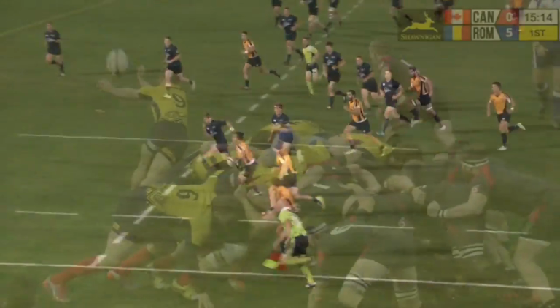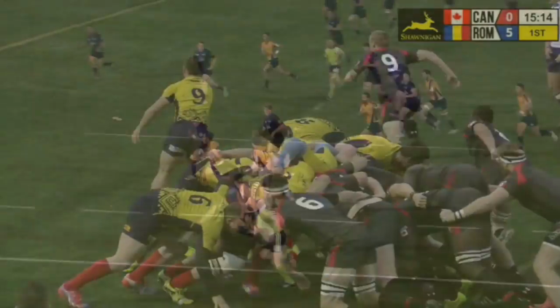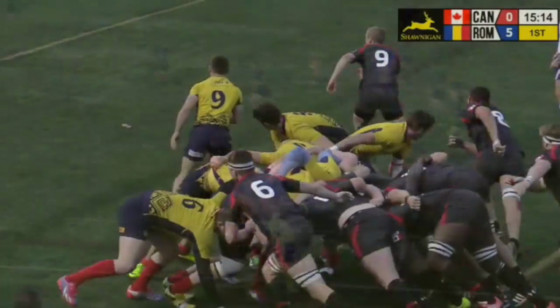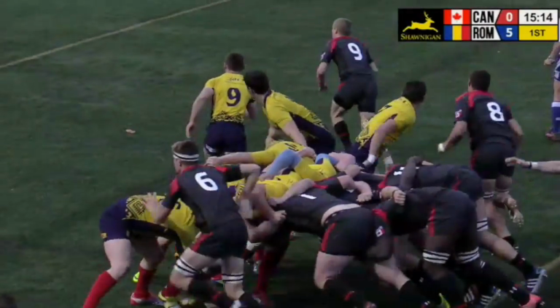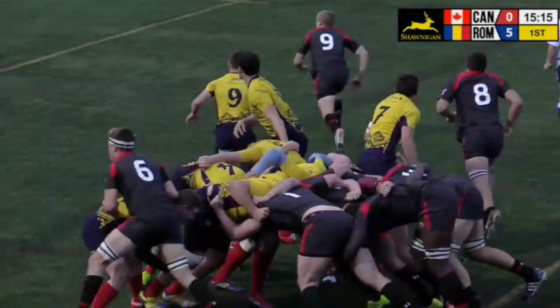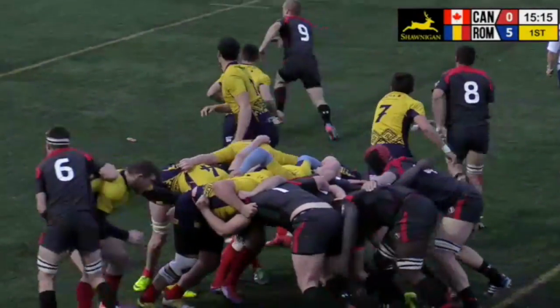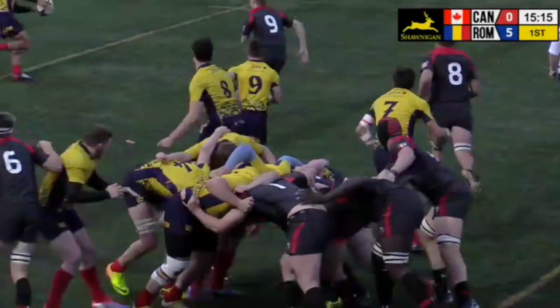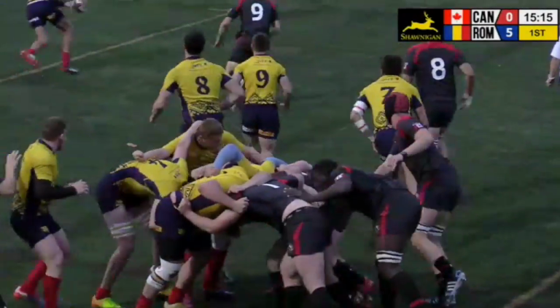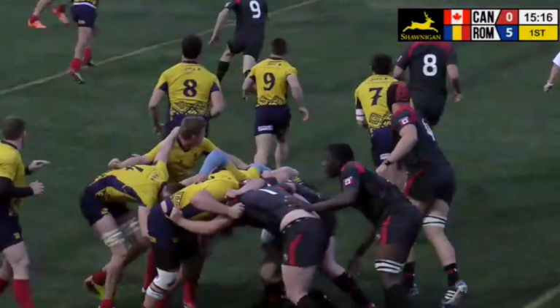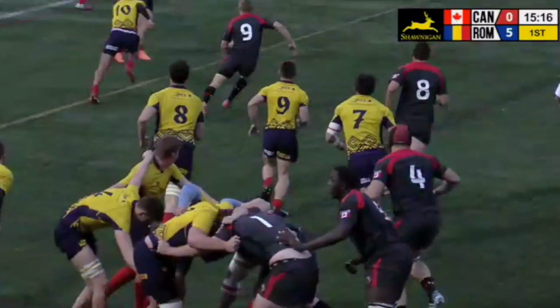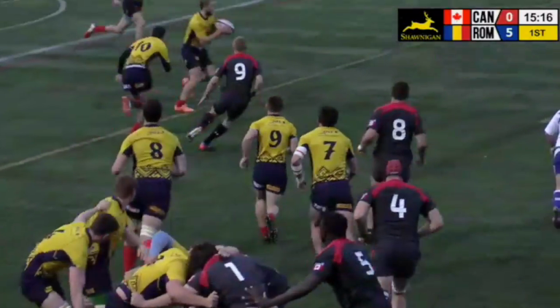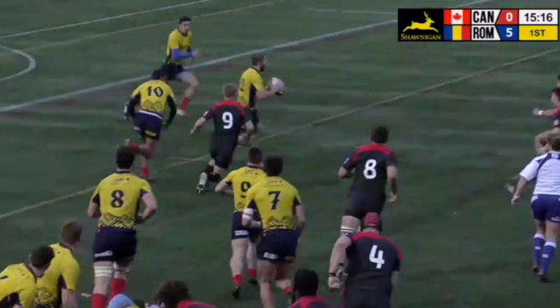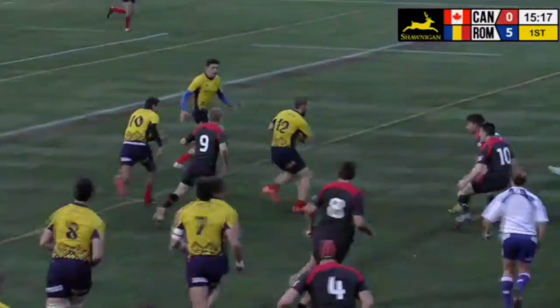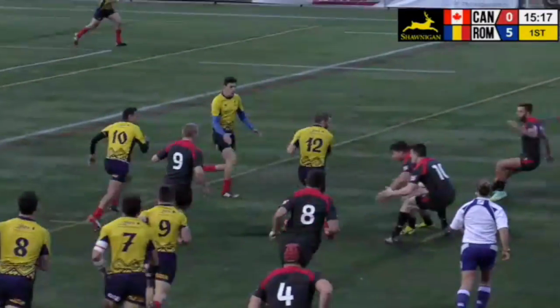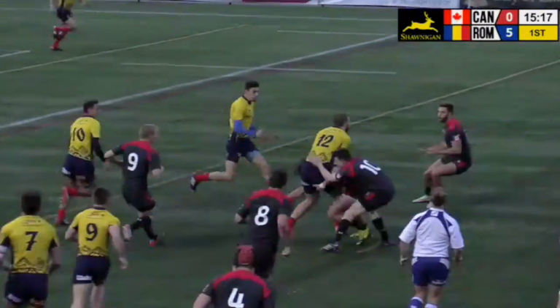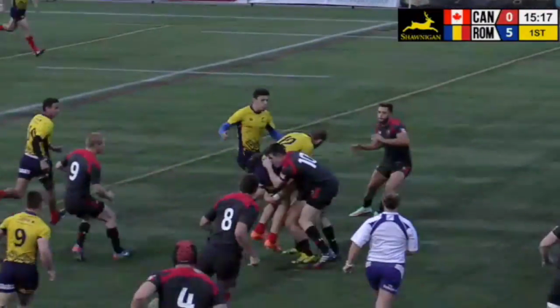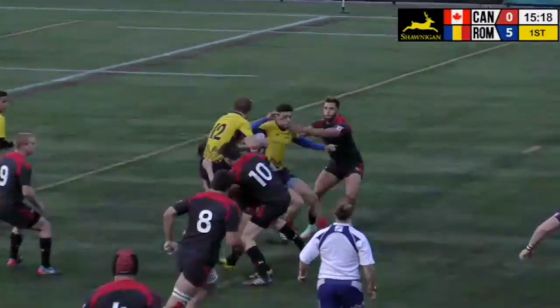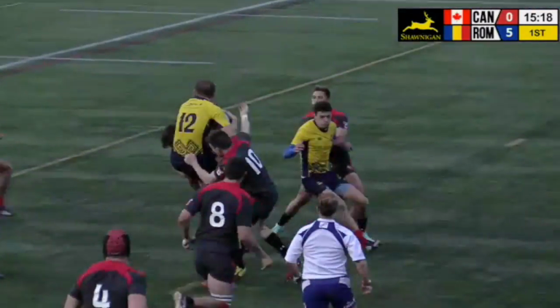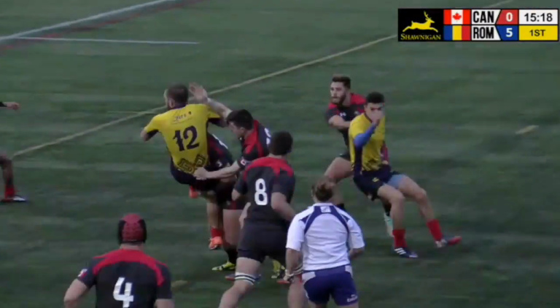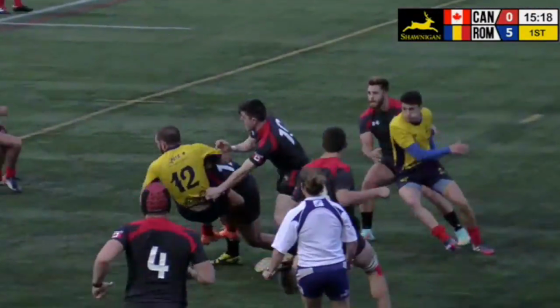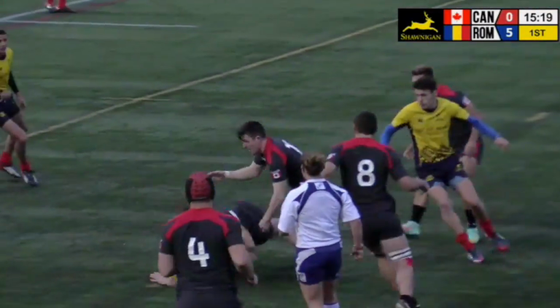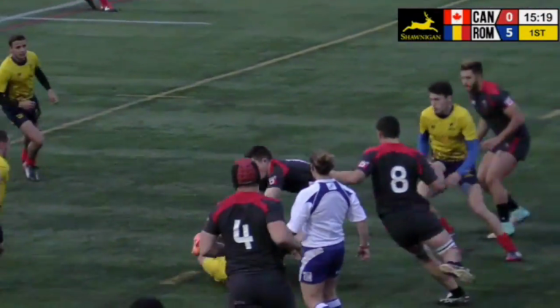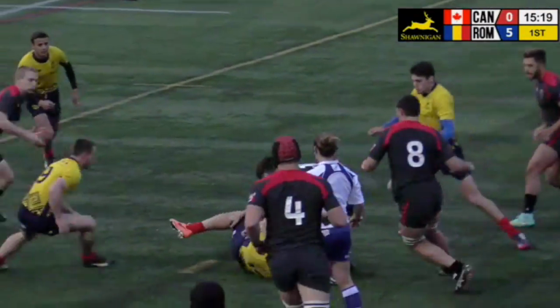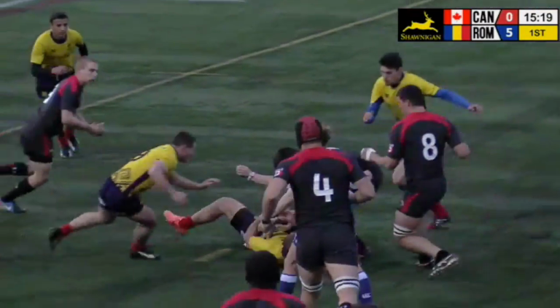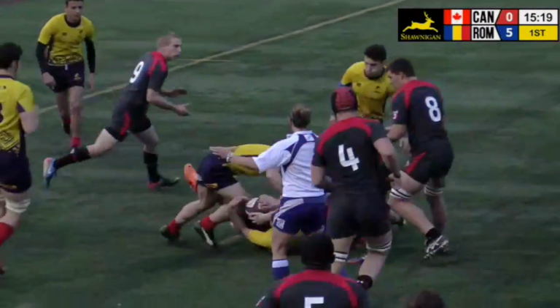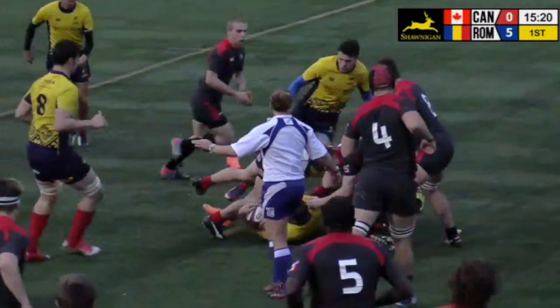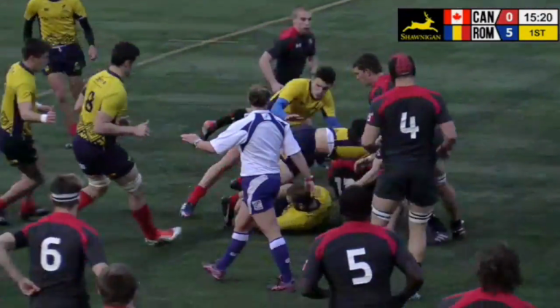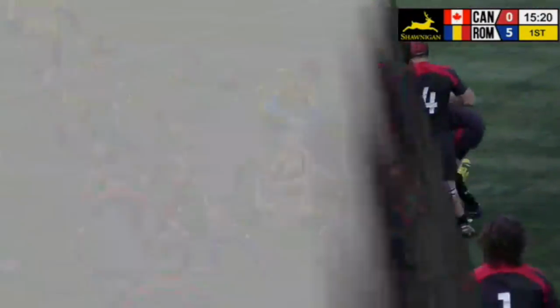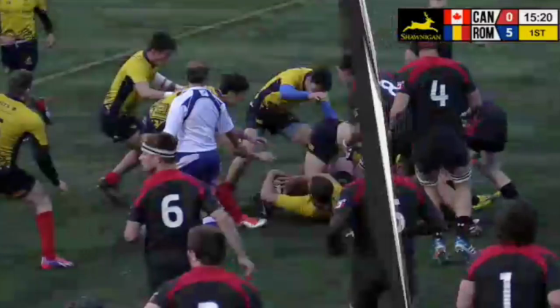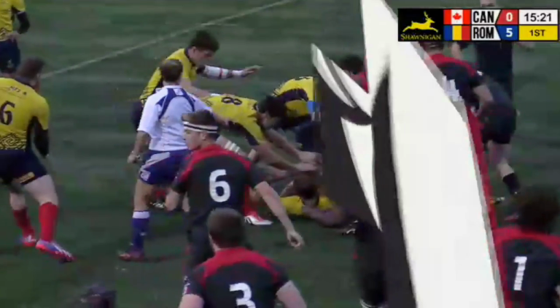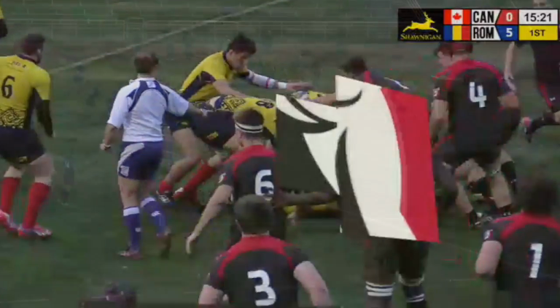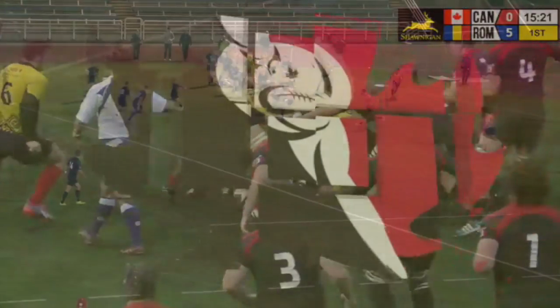Not sure if this was the right option — he seemed to have some space and numbers to his right. Look at this tackle though, two fly-halves teaming up; Horgan was there more for support.